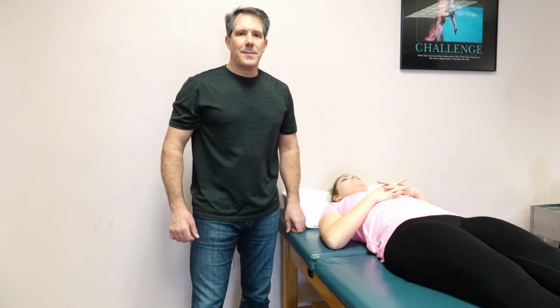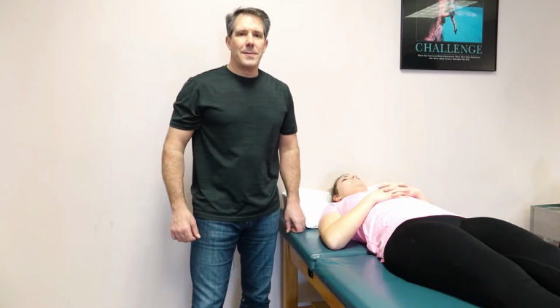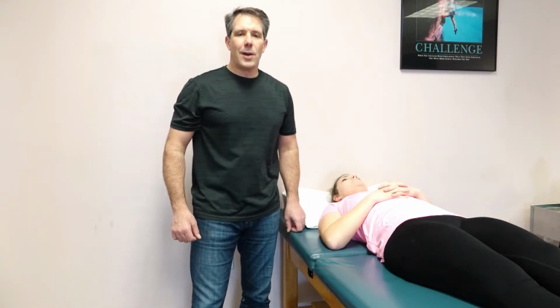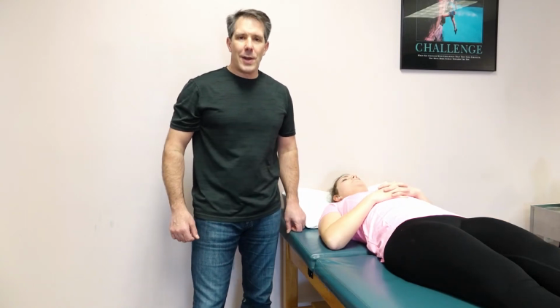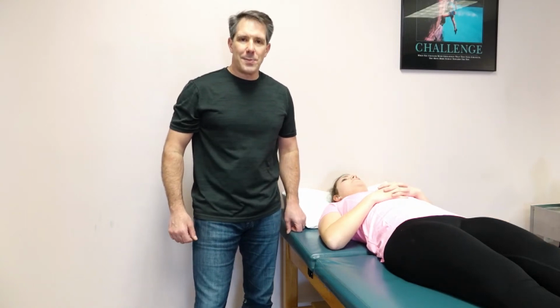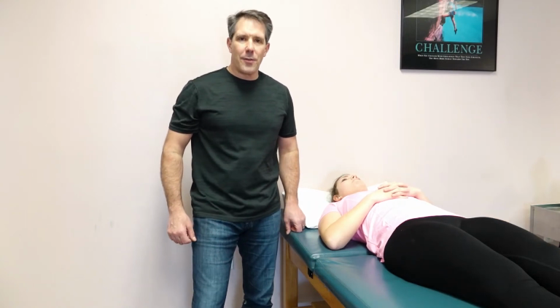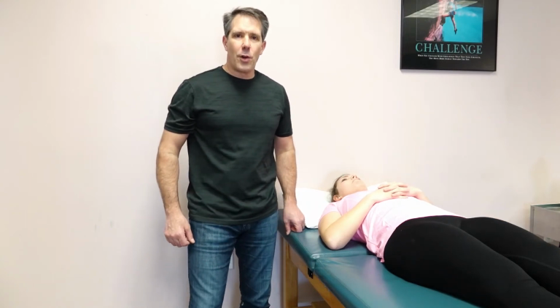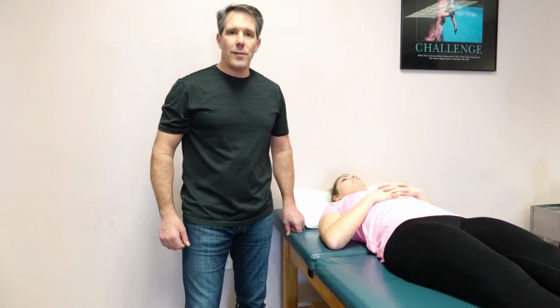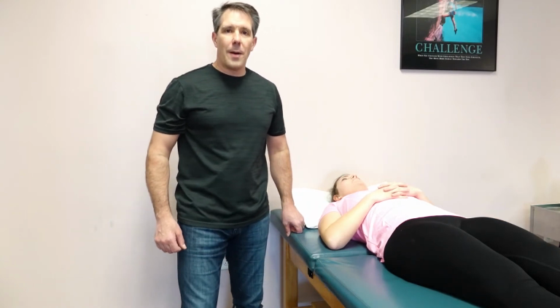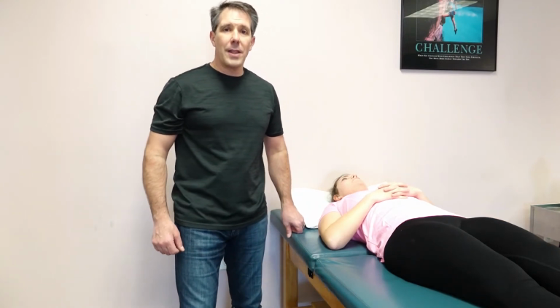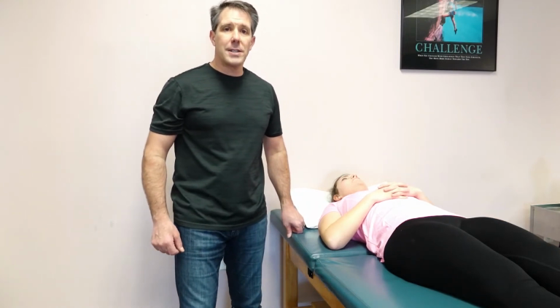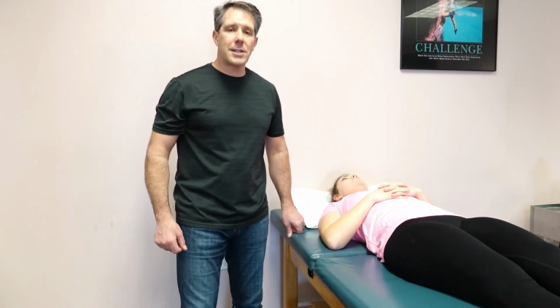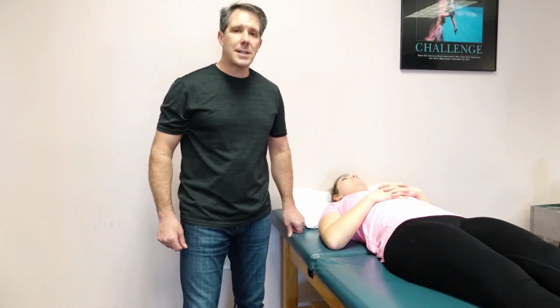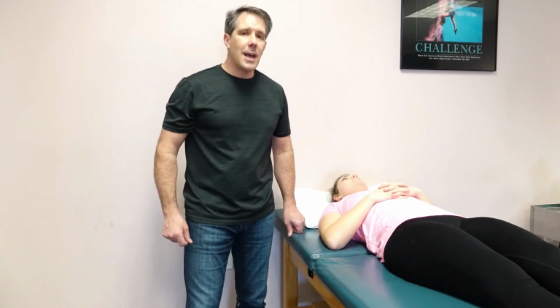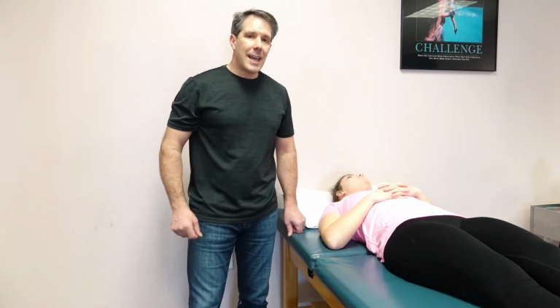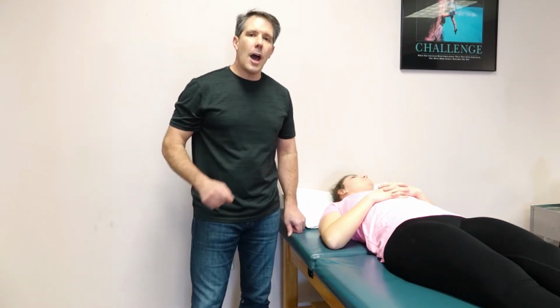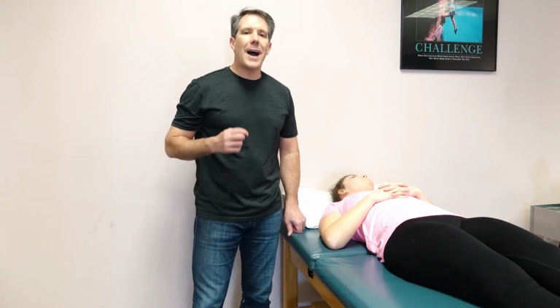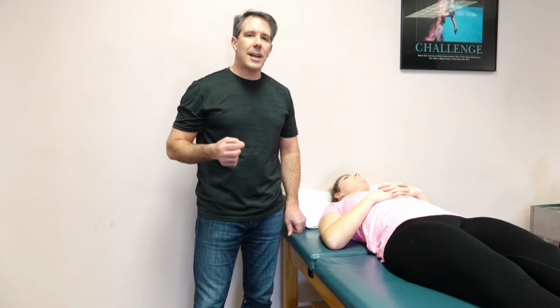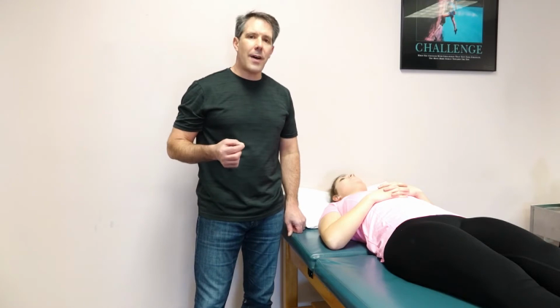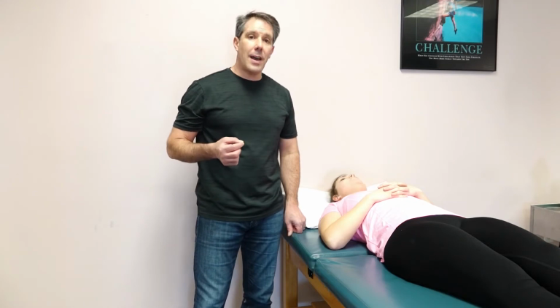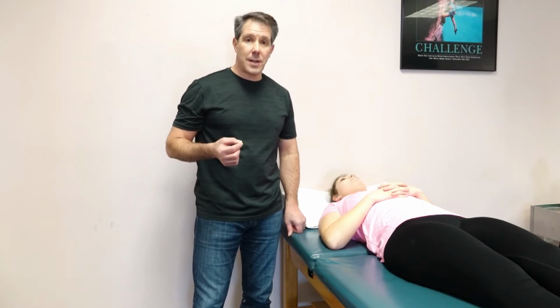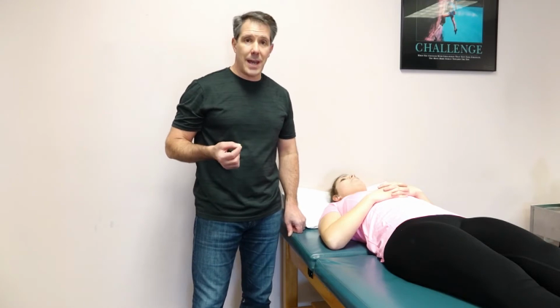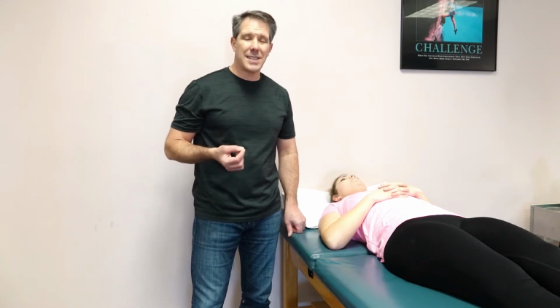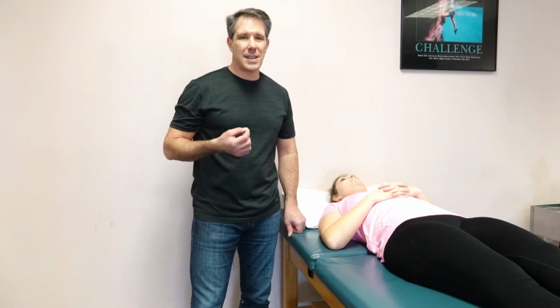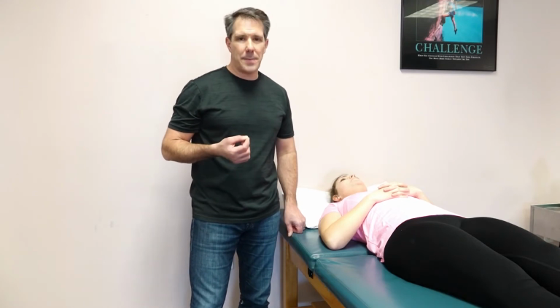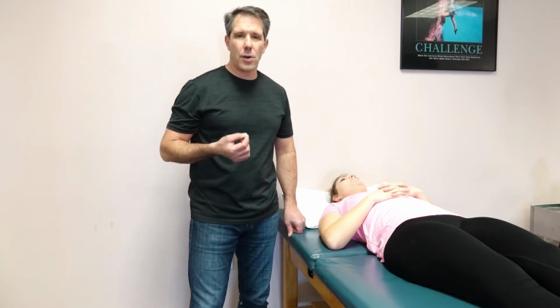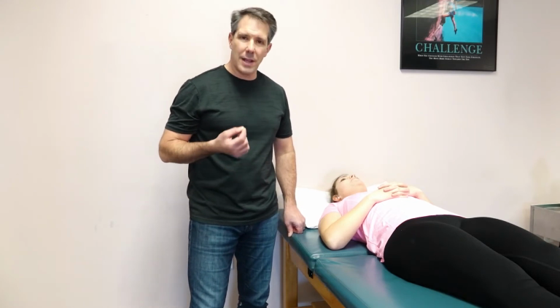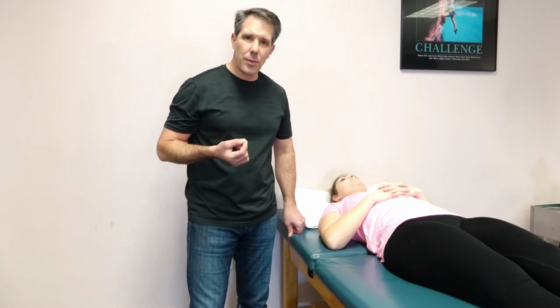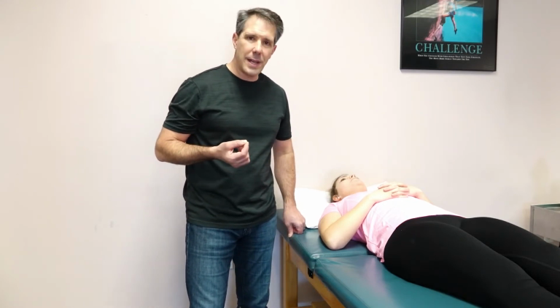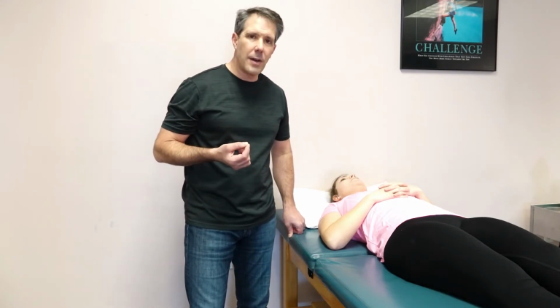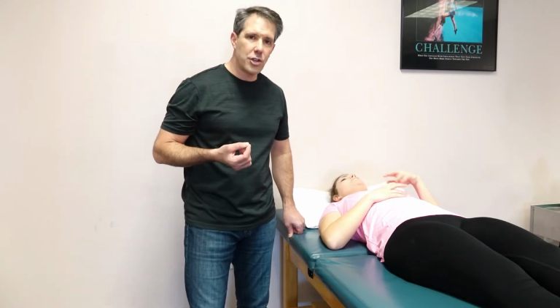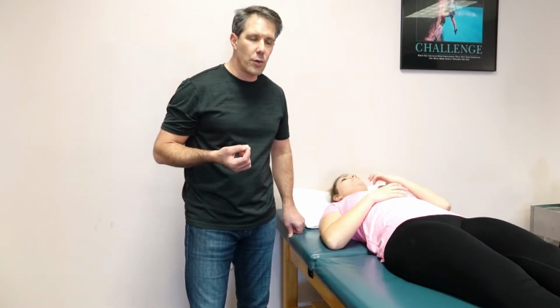Hello everyone, this is Paul from OrthoEvalPal. This next test can help identify if somebody has a SLAP tear or labral tear in the shoulder.